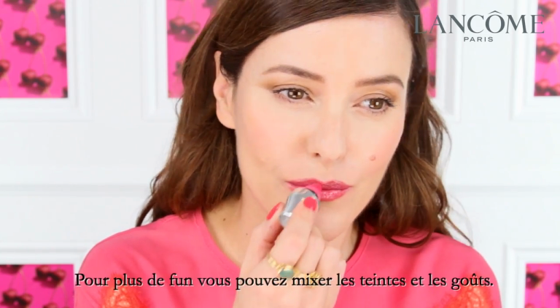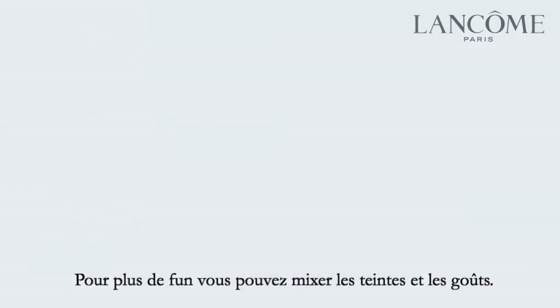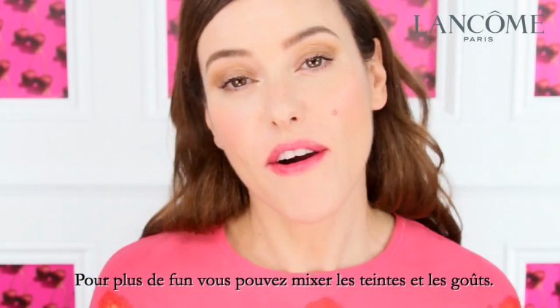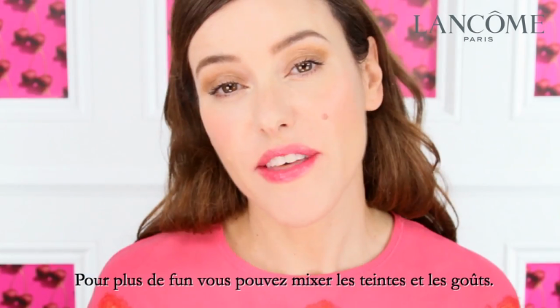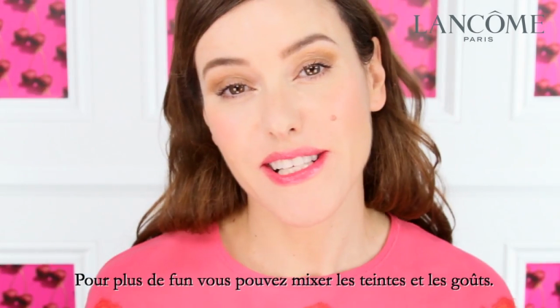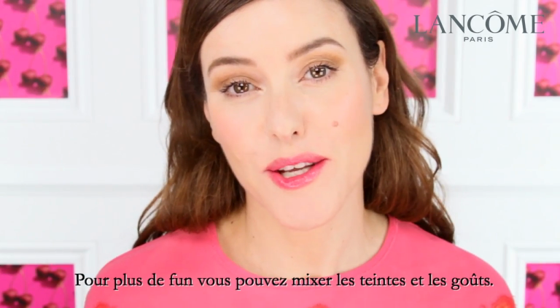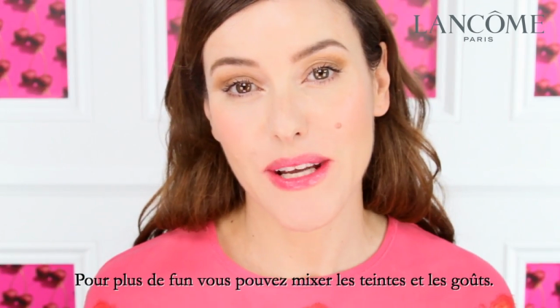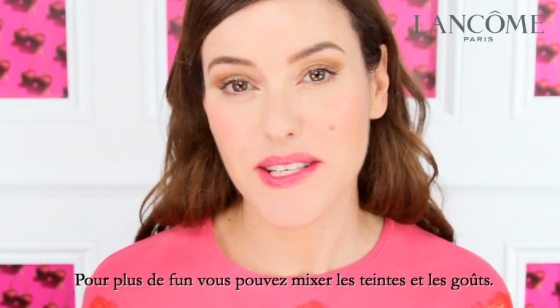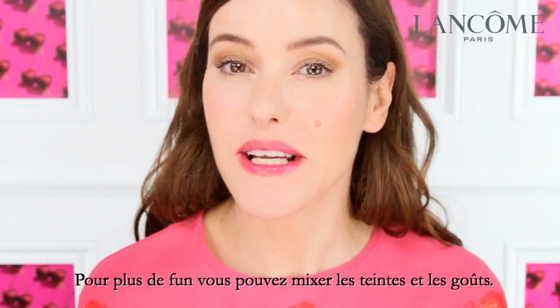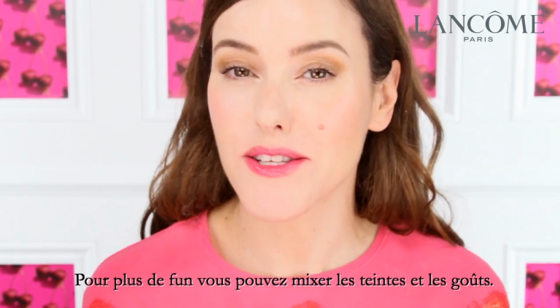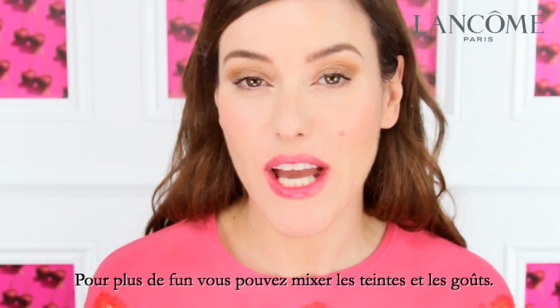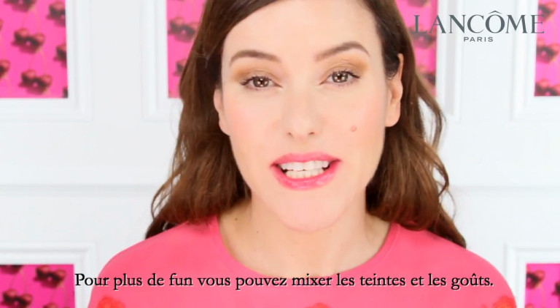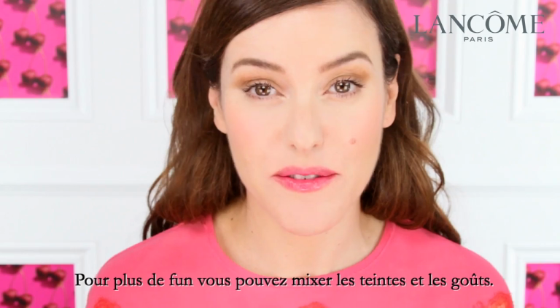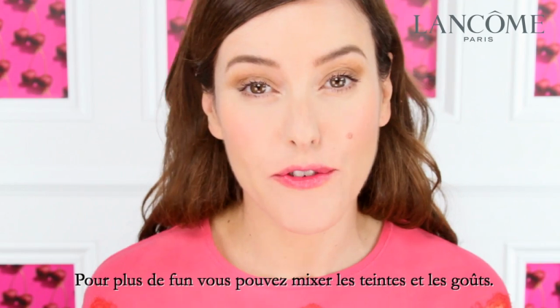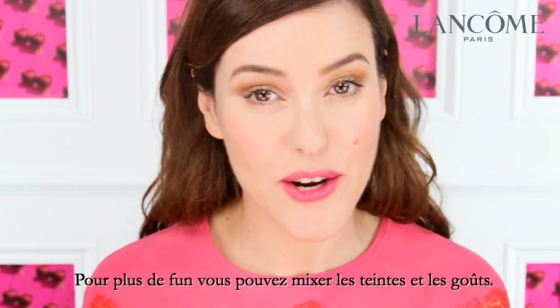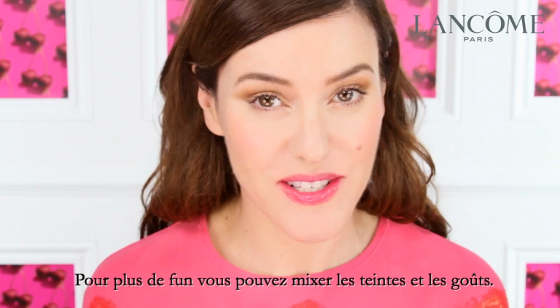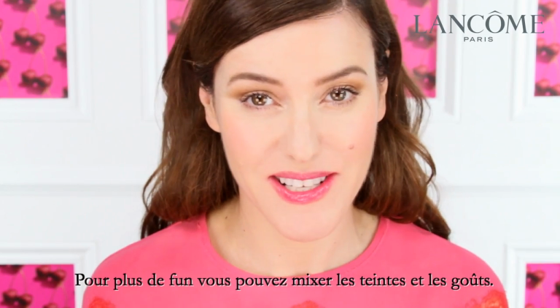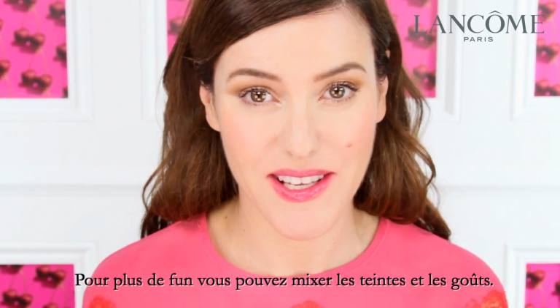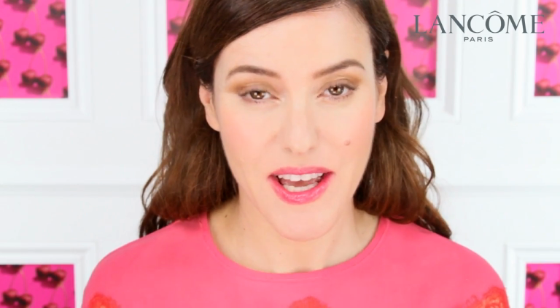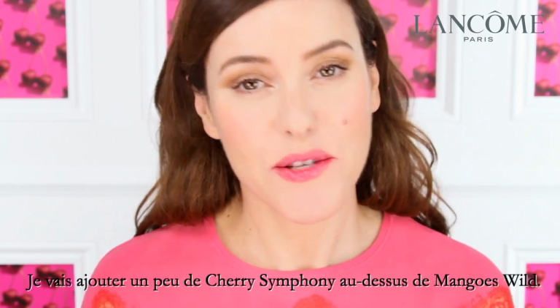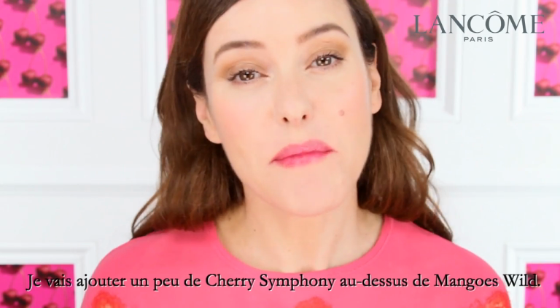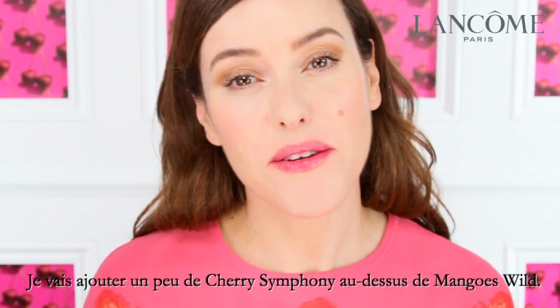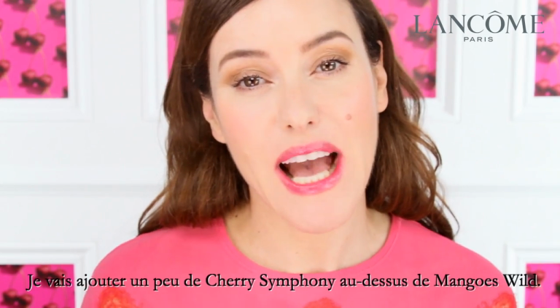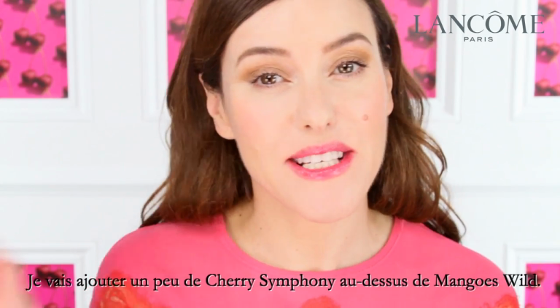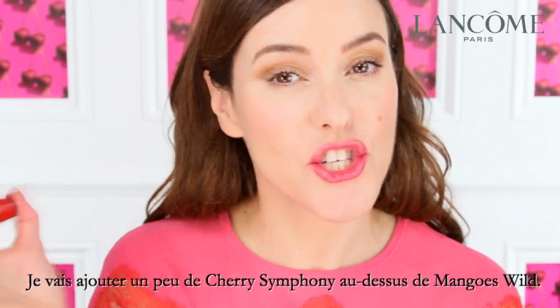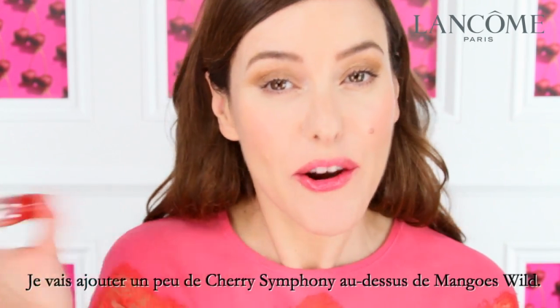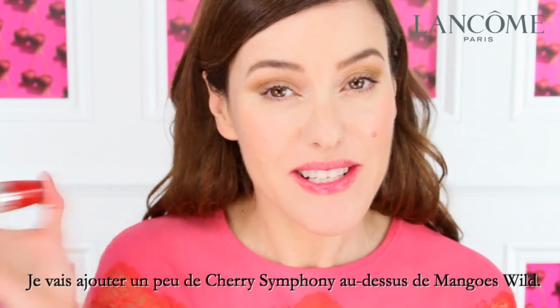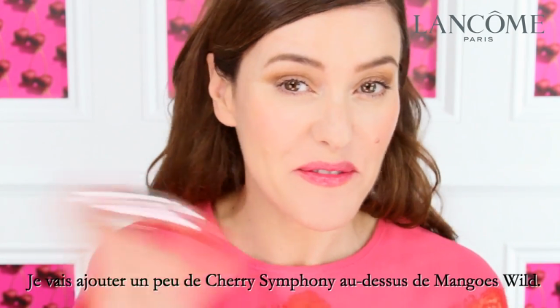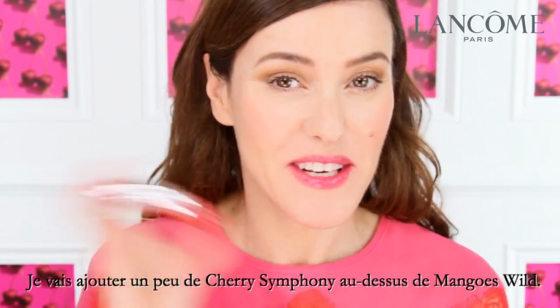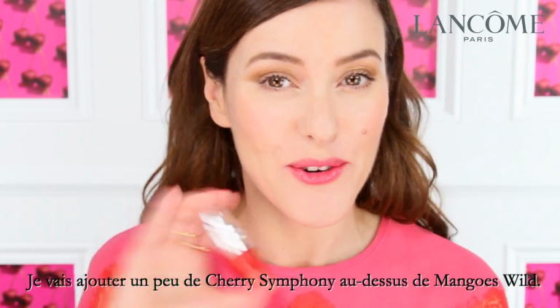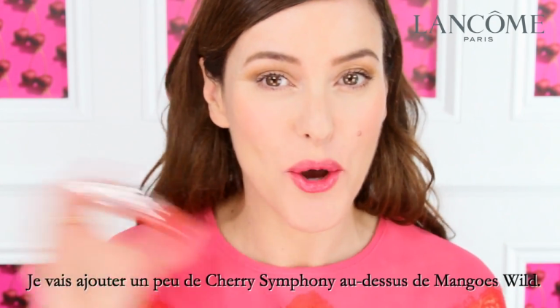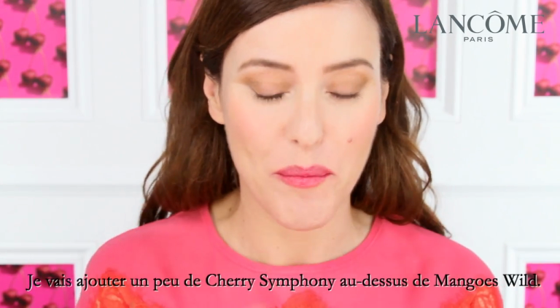A fun thing to do is to mix the shades and fragrances. So I'm going to add a Cherry Symphony on top.